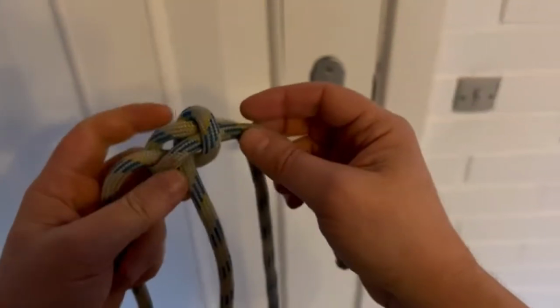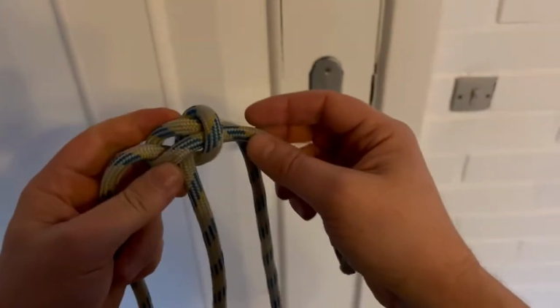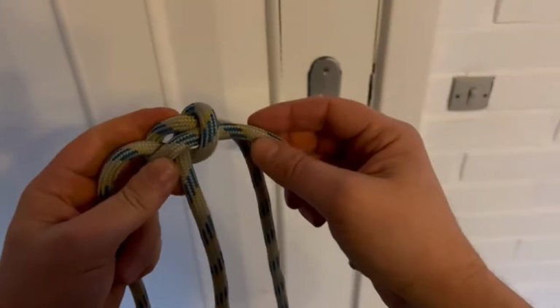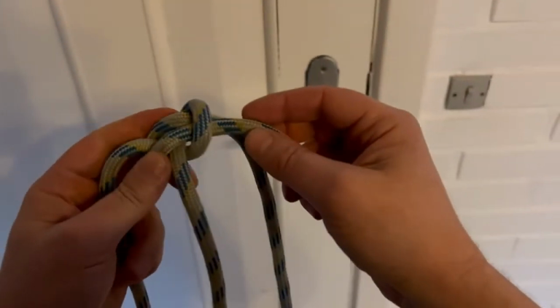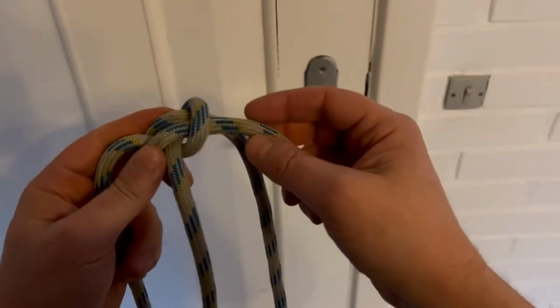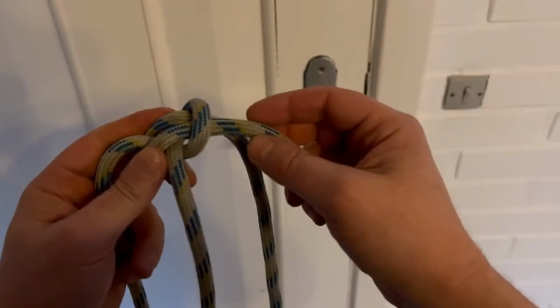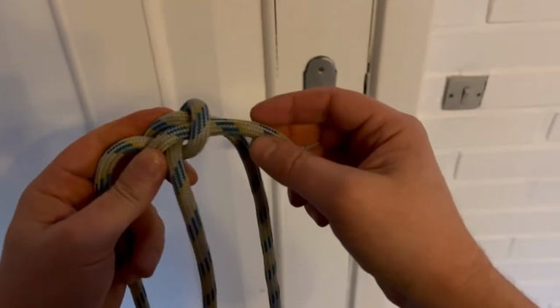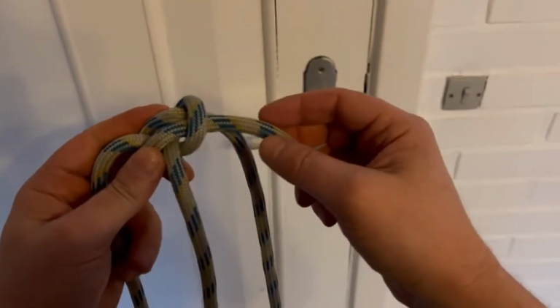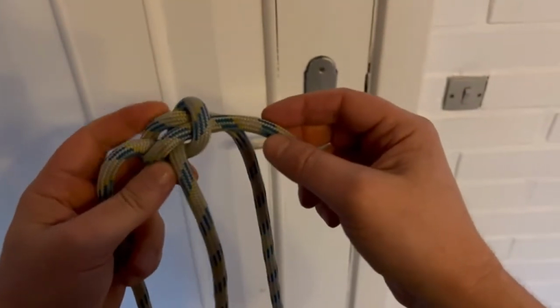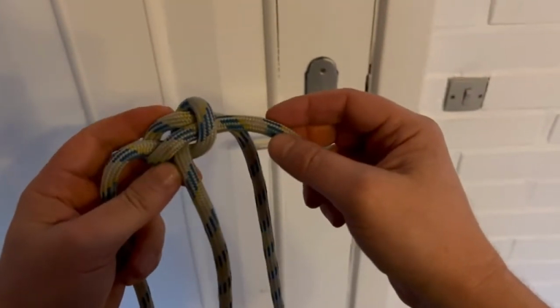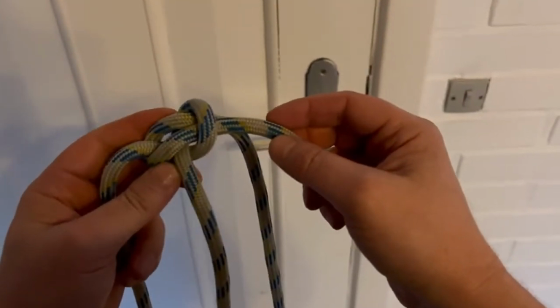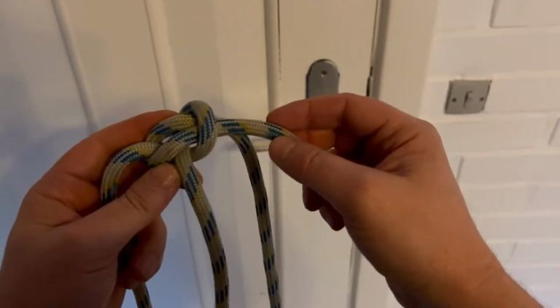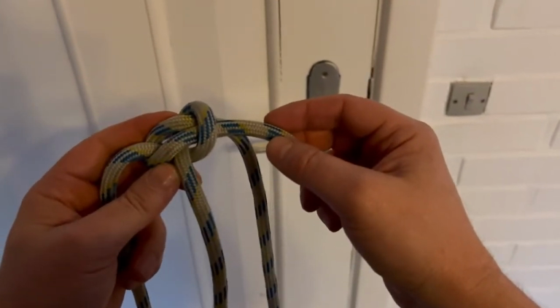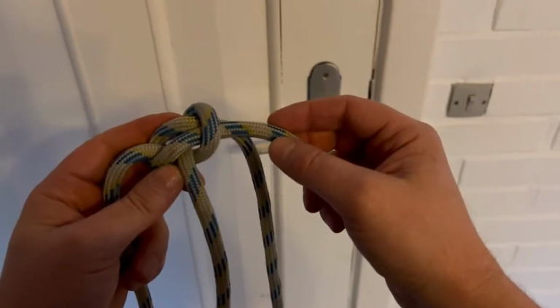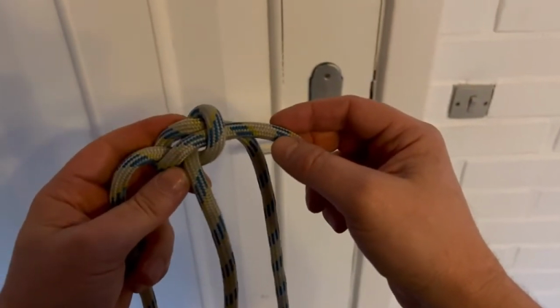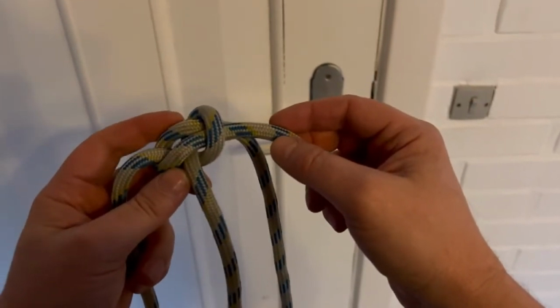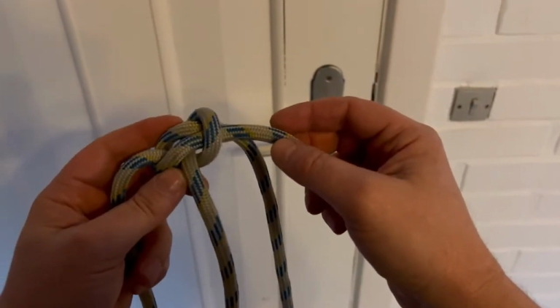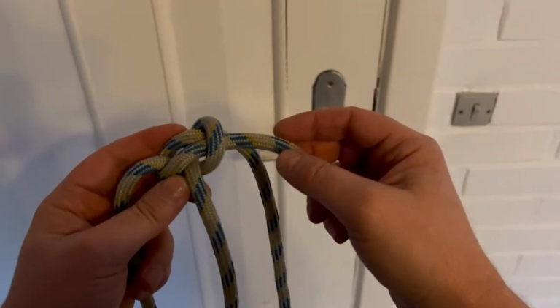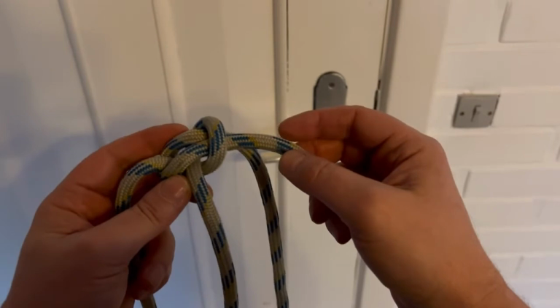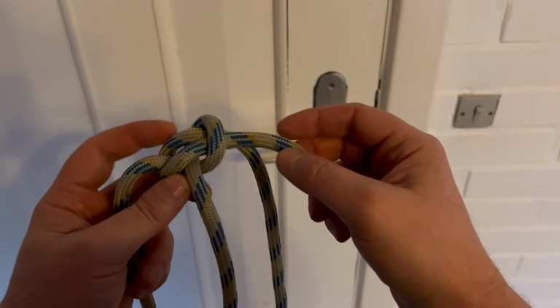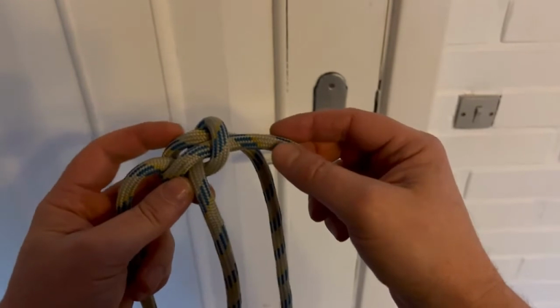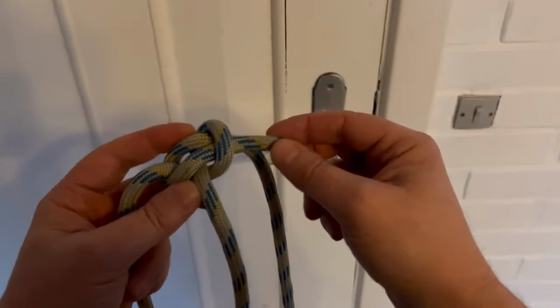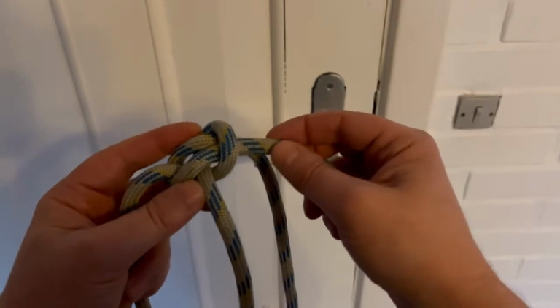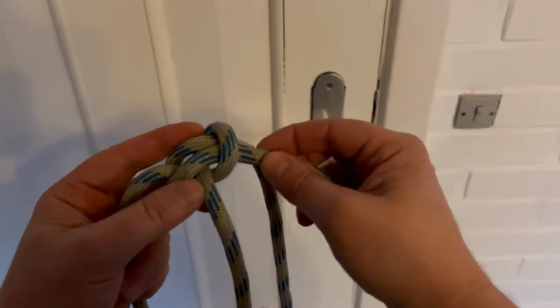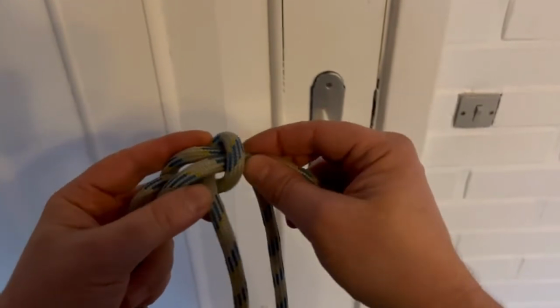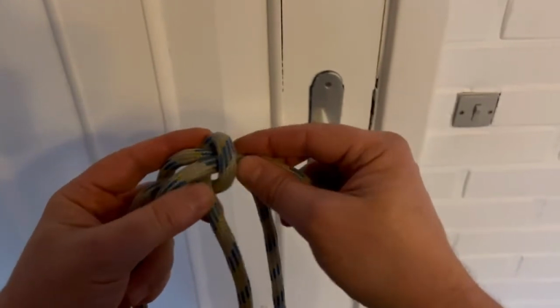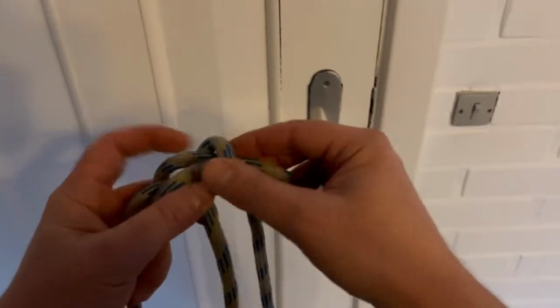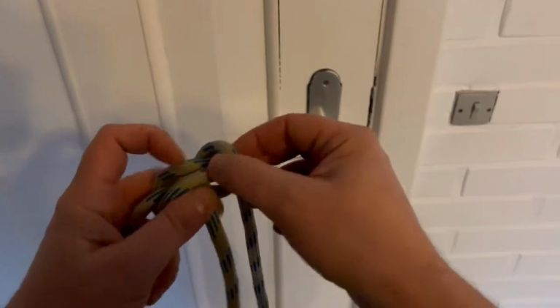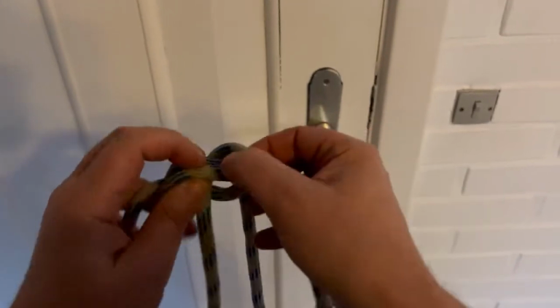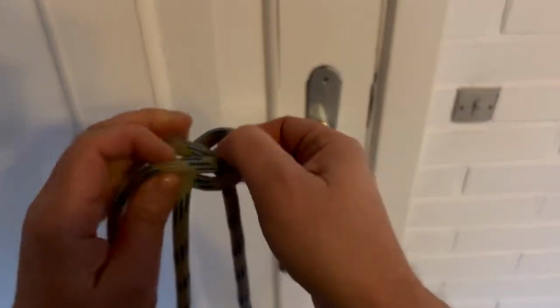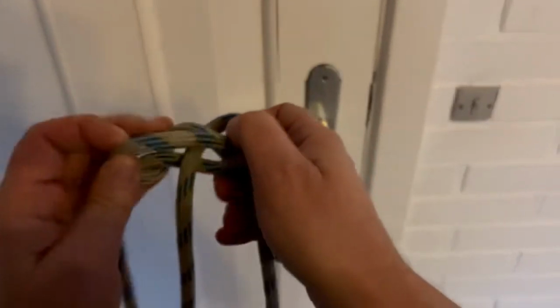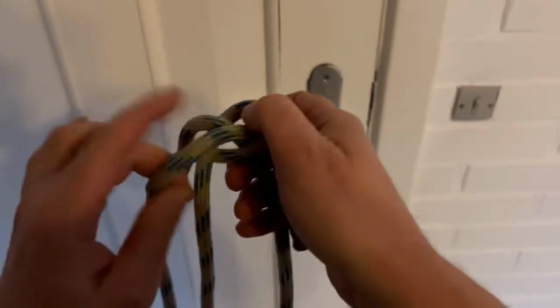In Danish it's called a palestick, which means a post knot. I'll do it once more.